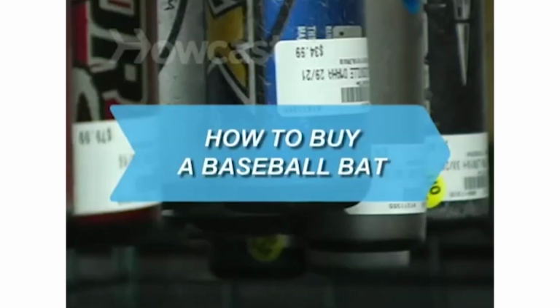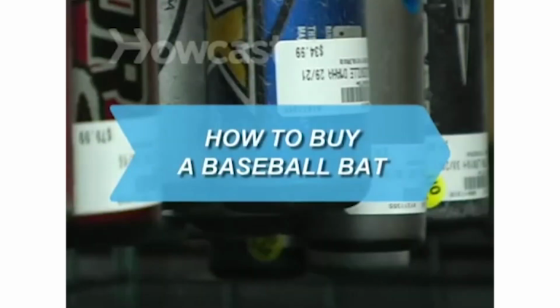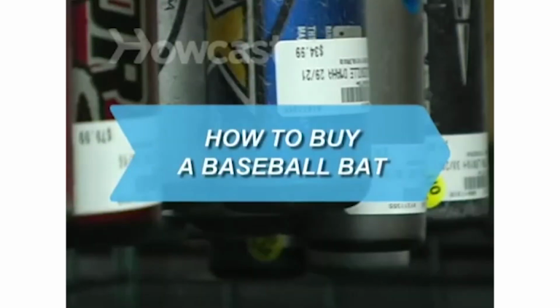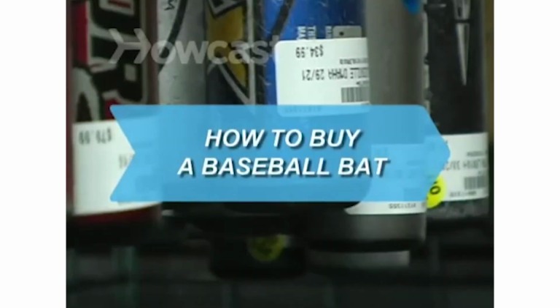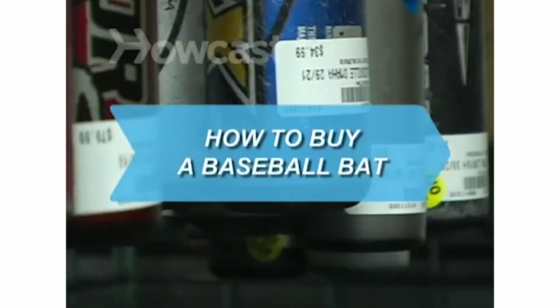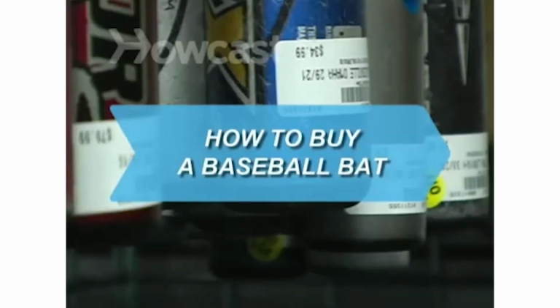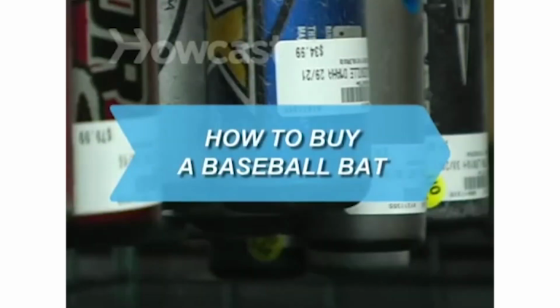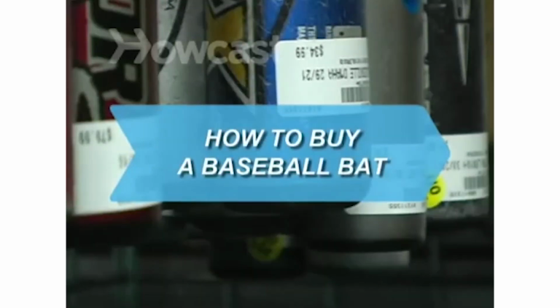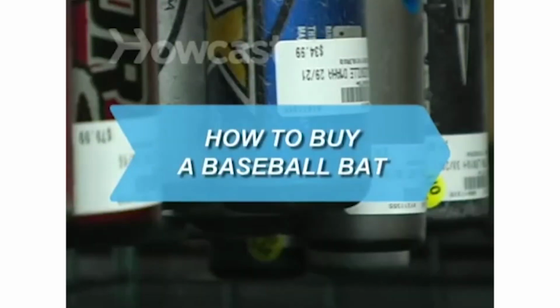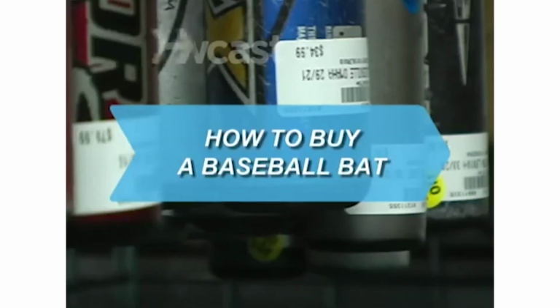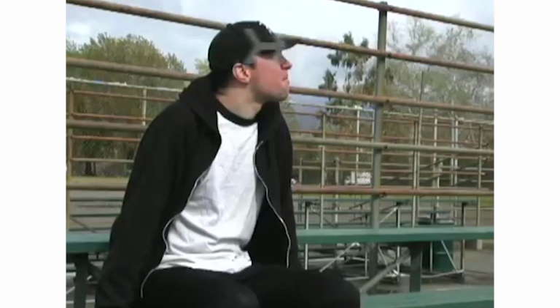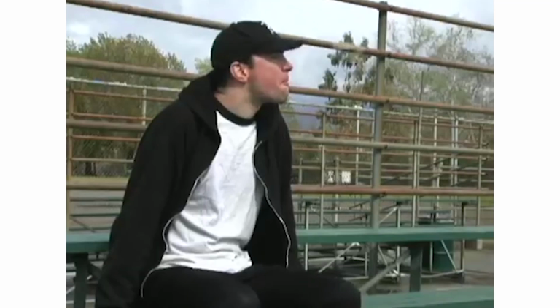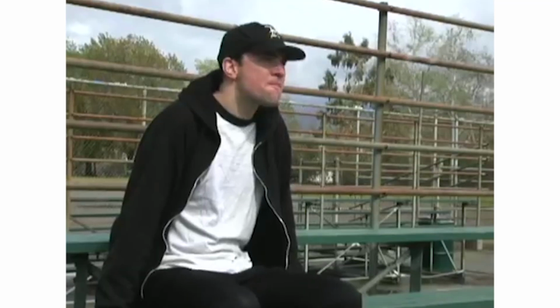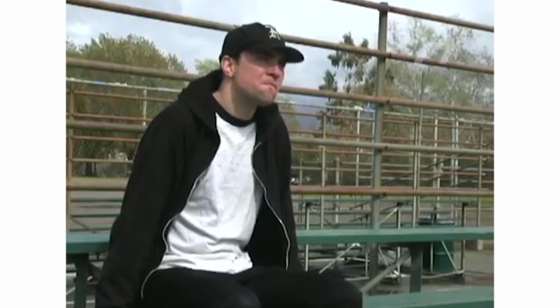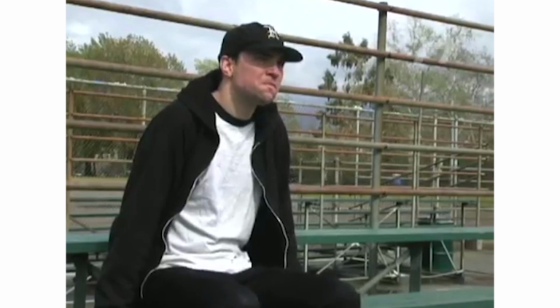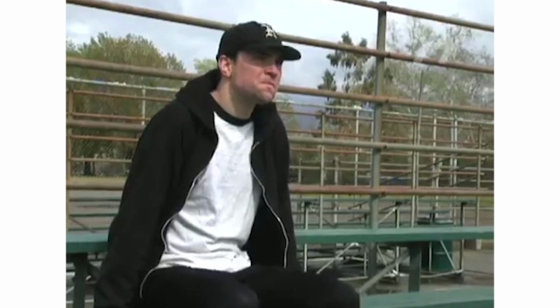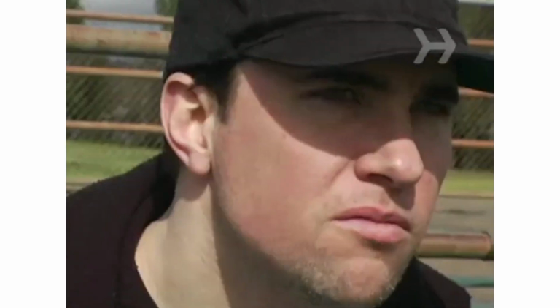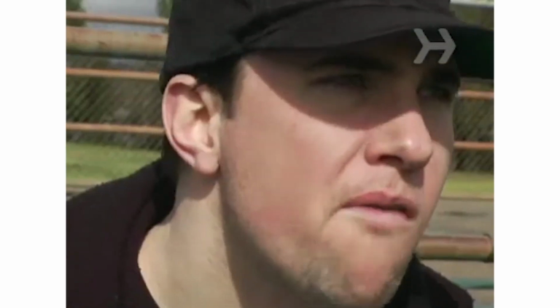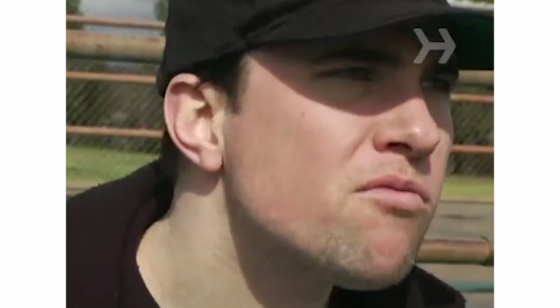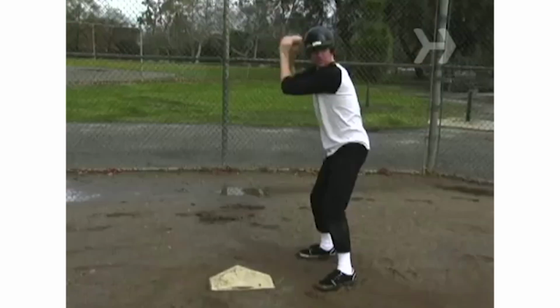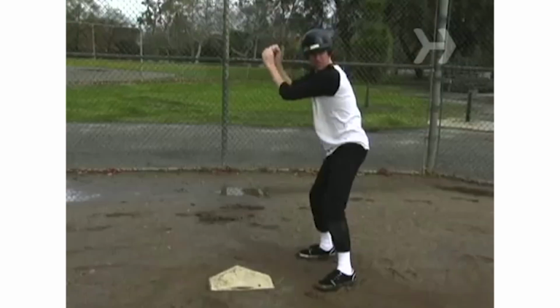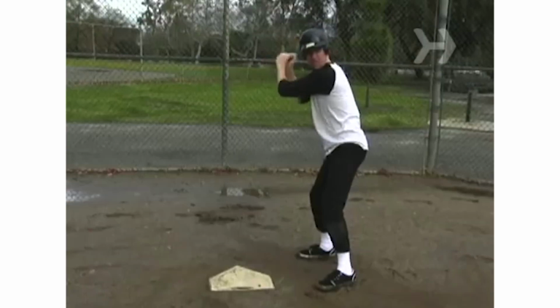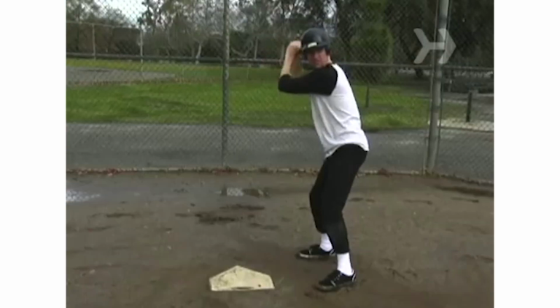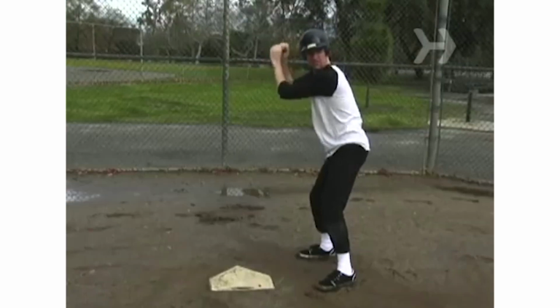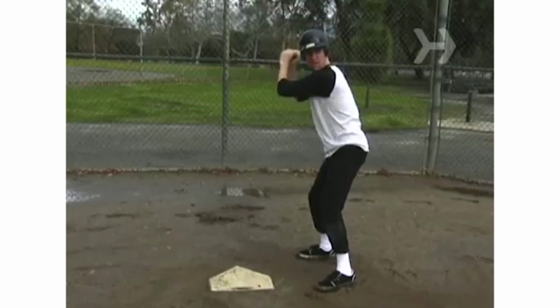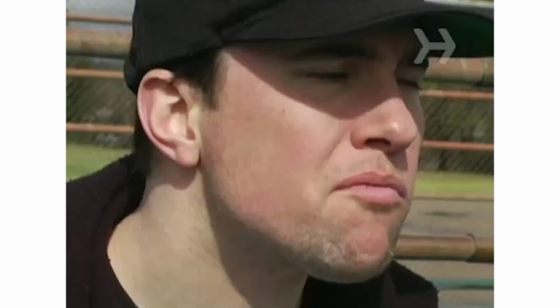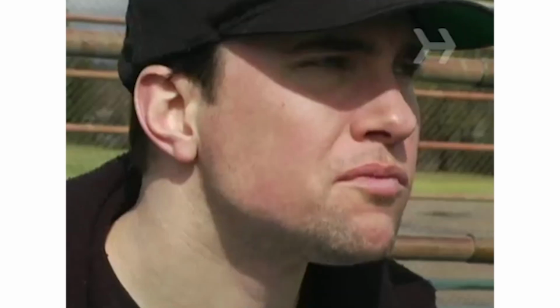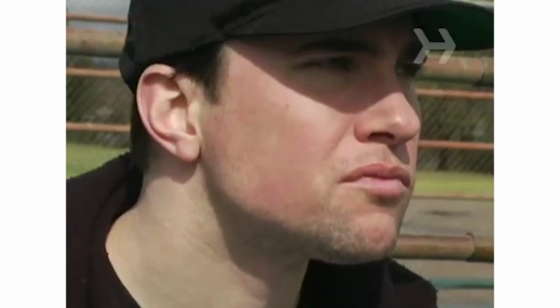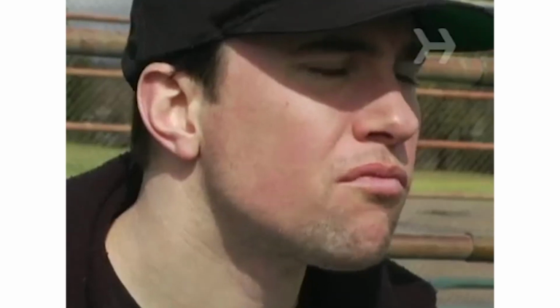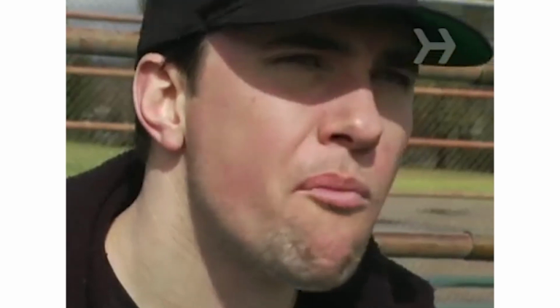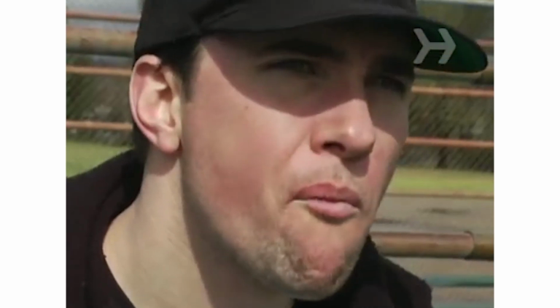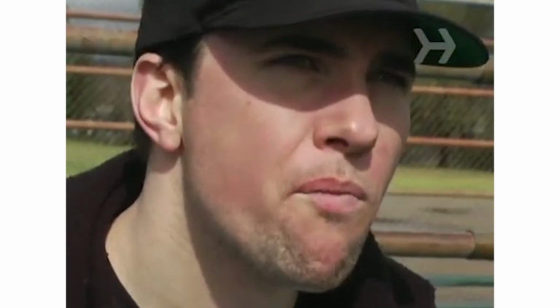How to Buy a Baseball Bat. If you're going to play America's Pastime, you're going to need a bat, so go get one, slugger.